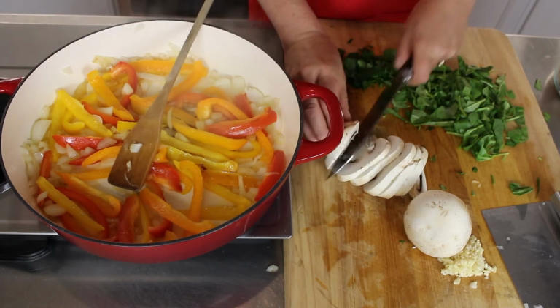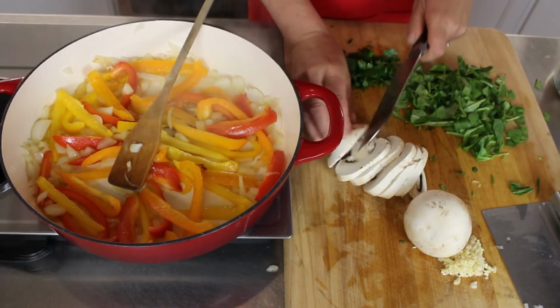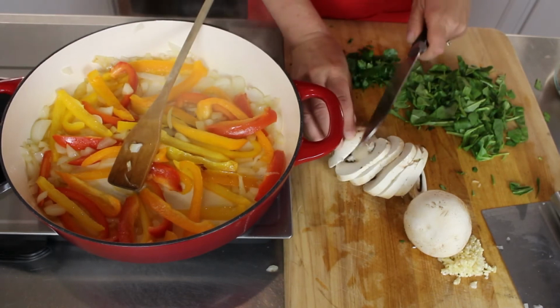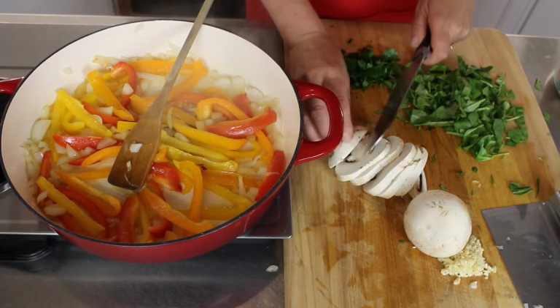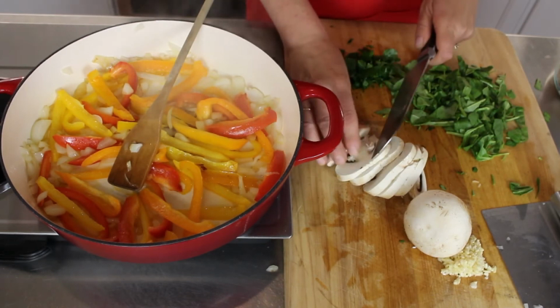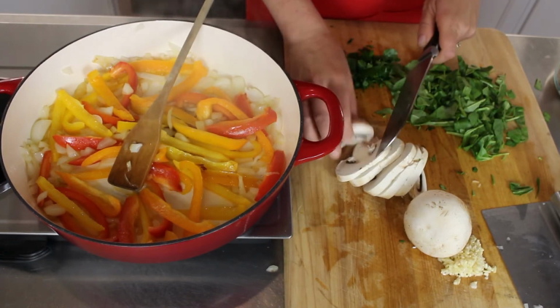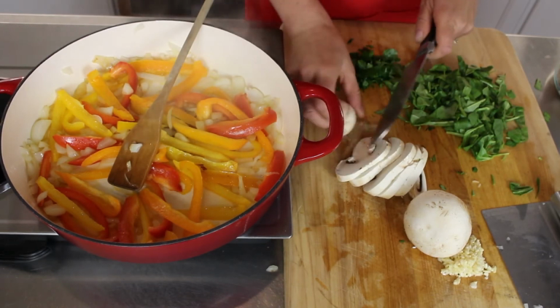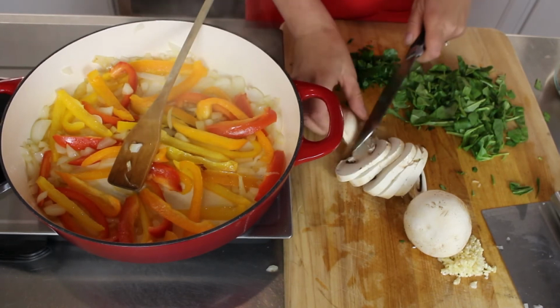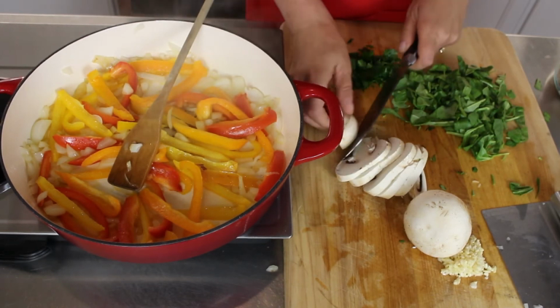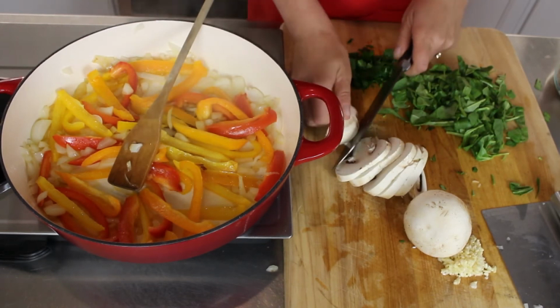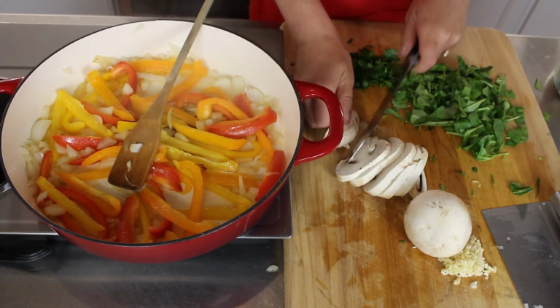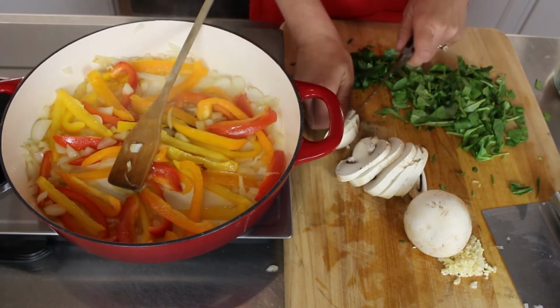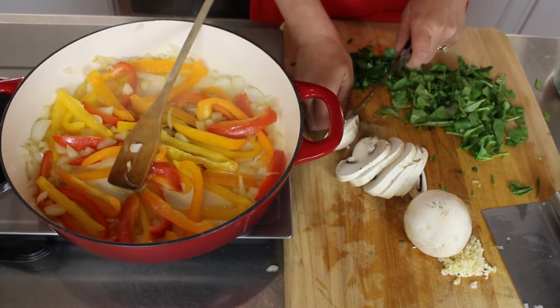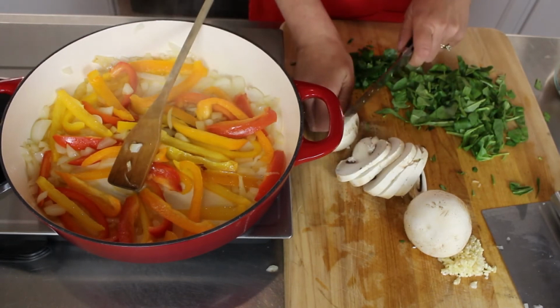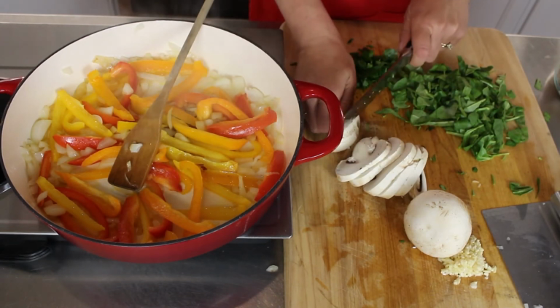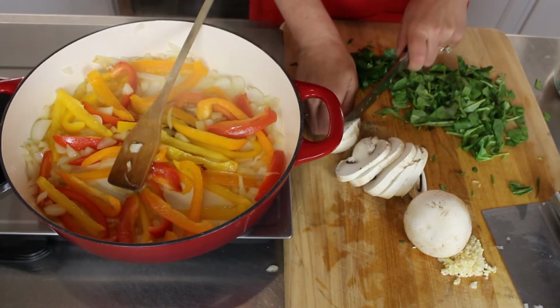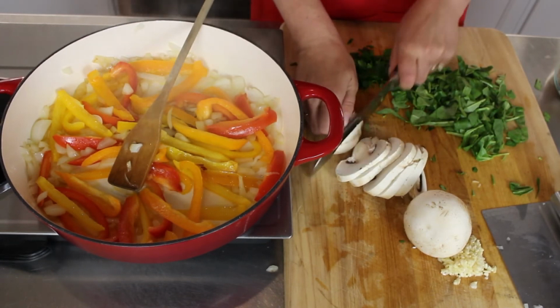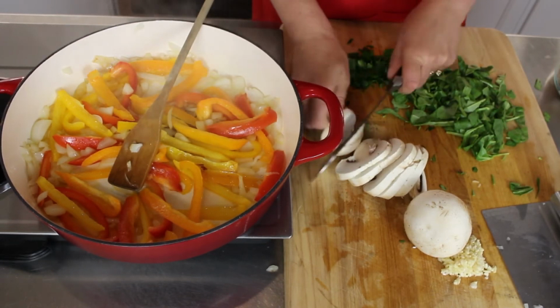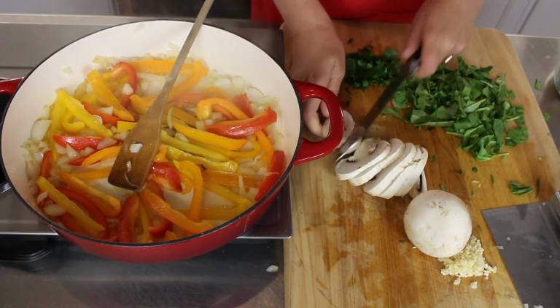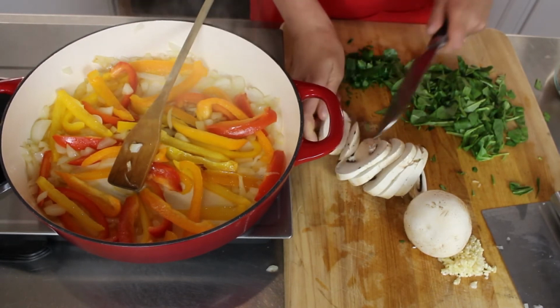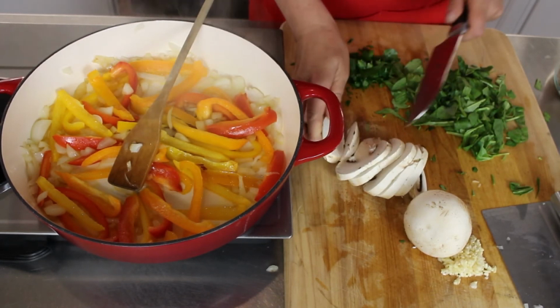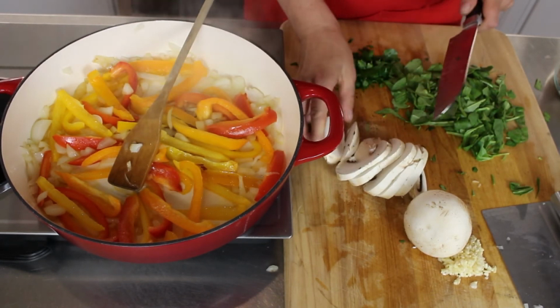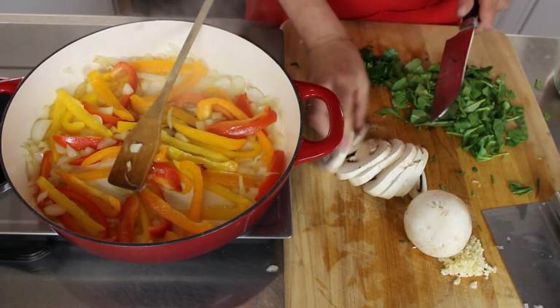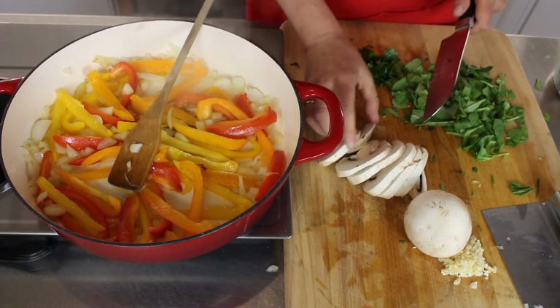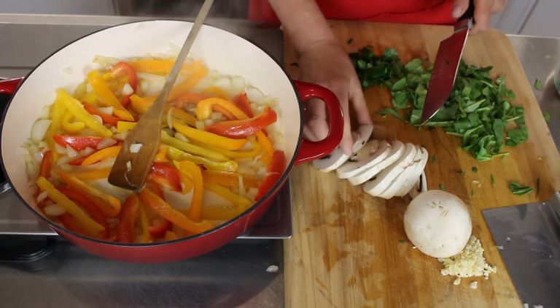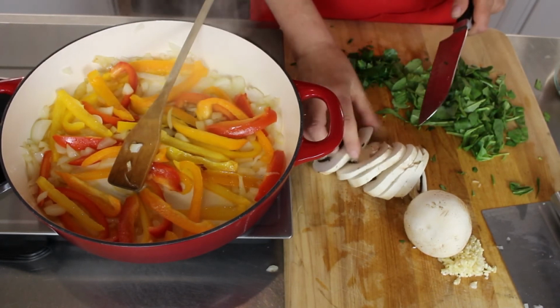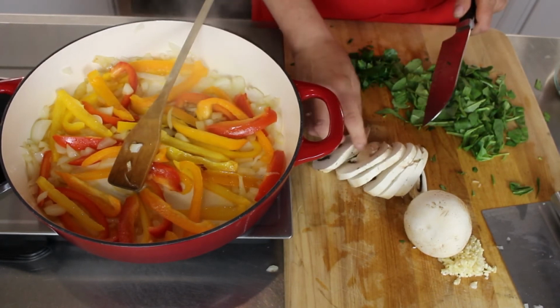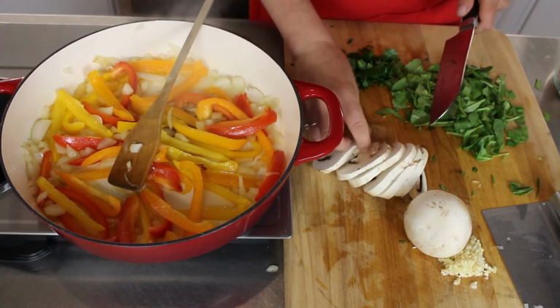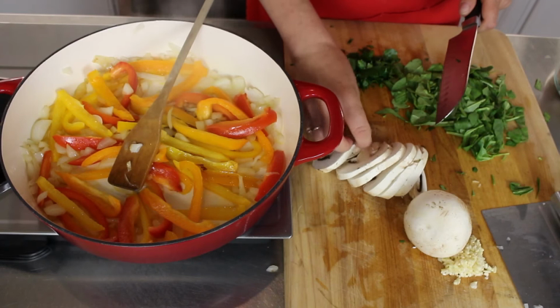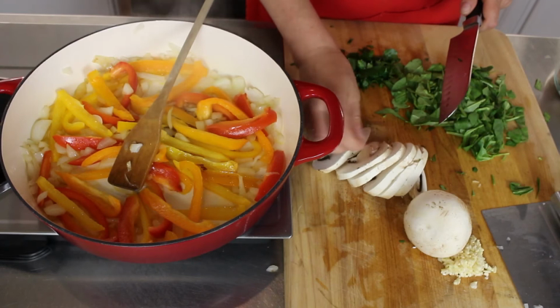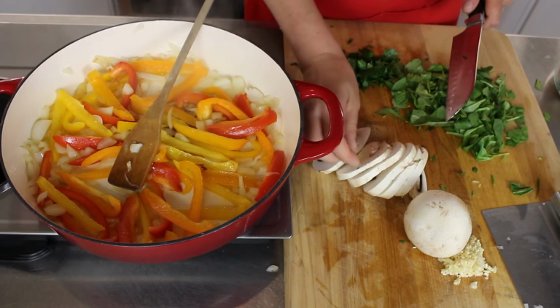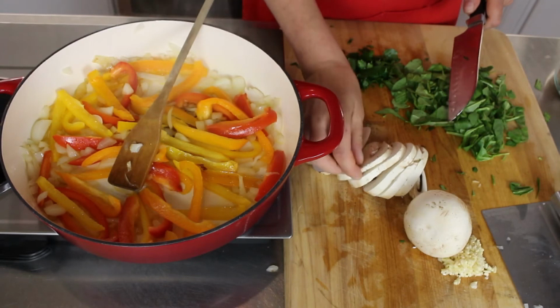I am the only one in my entire household who likes mushrooms.